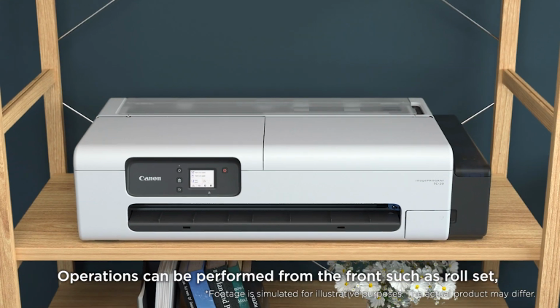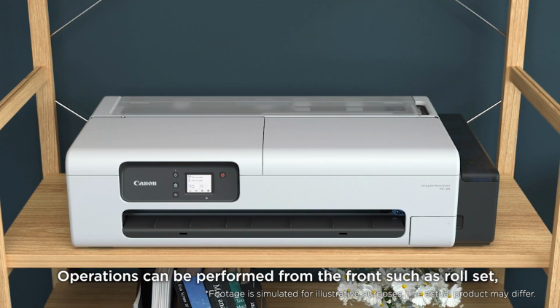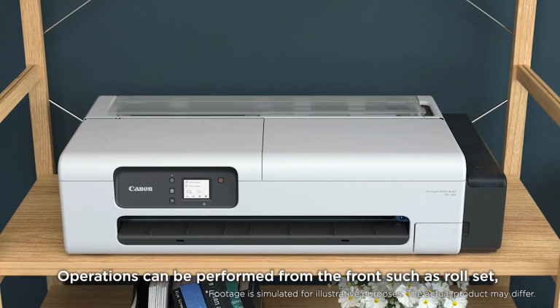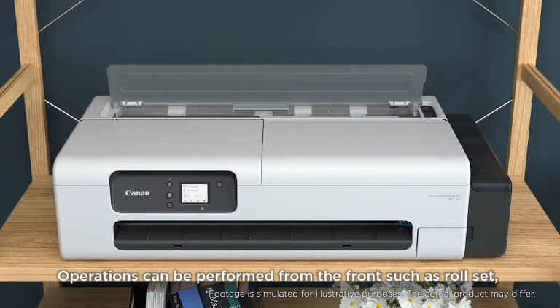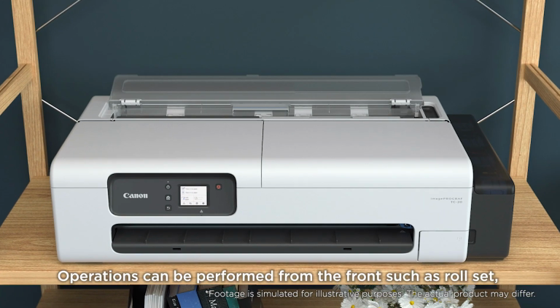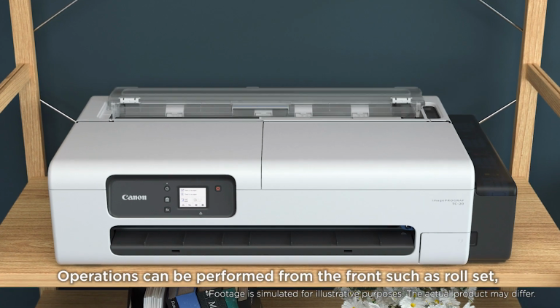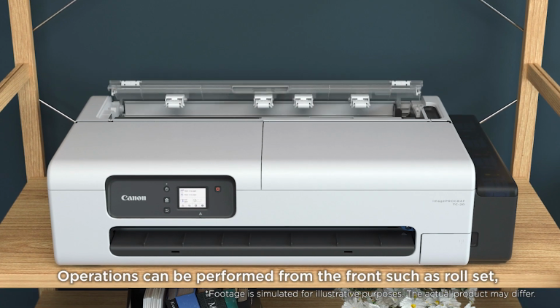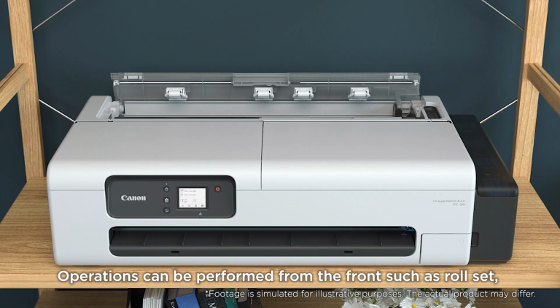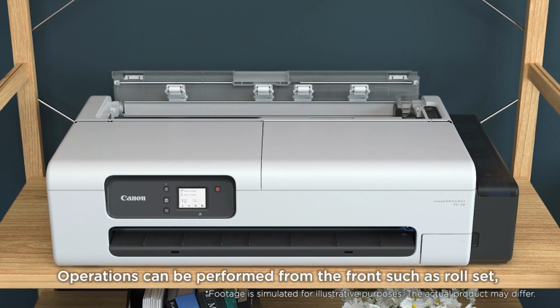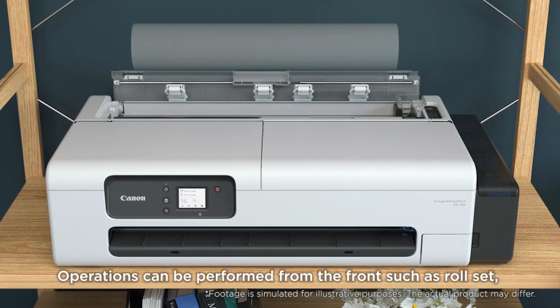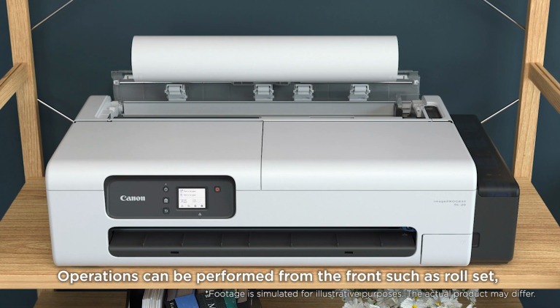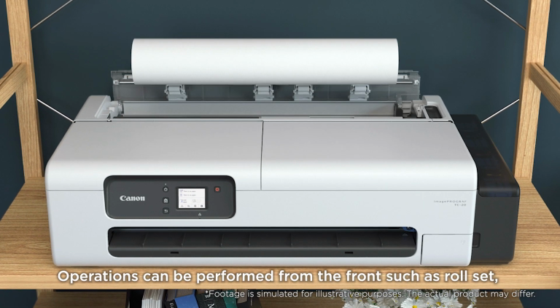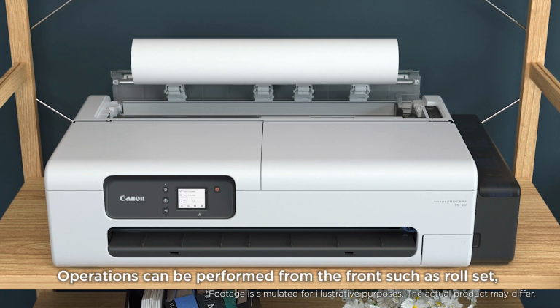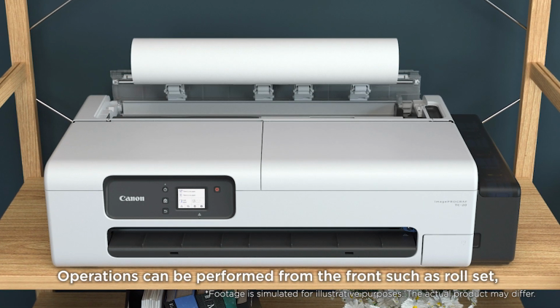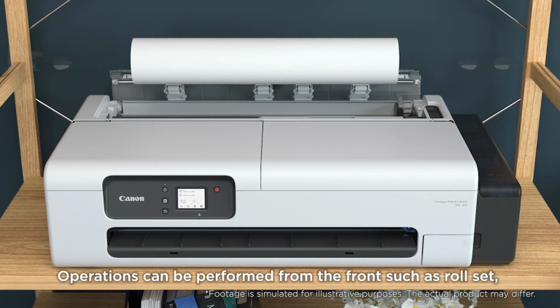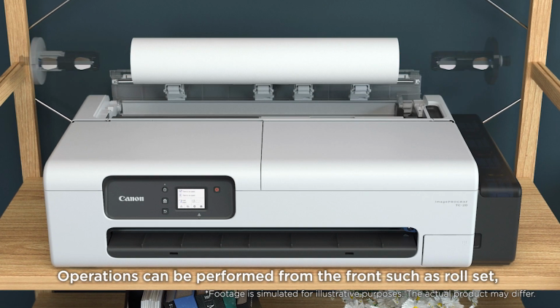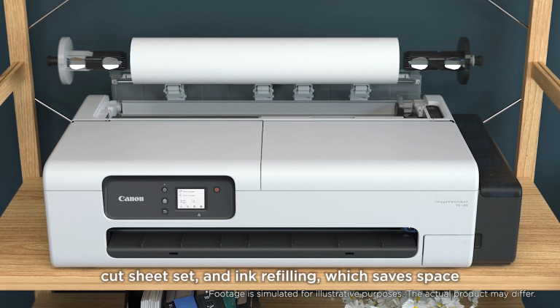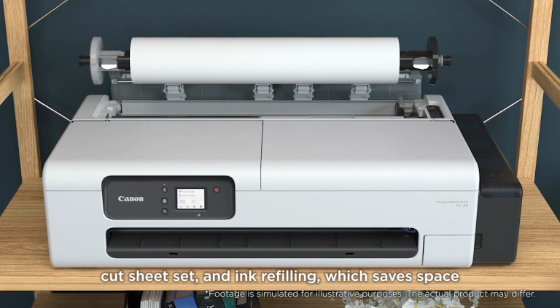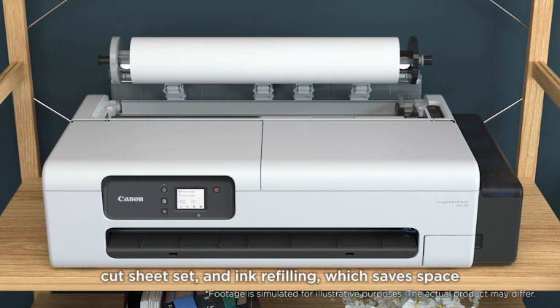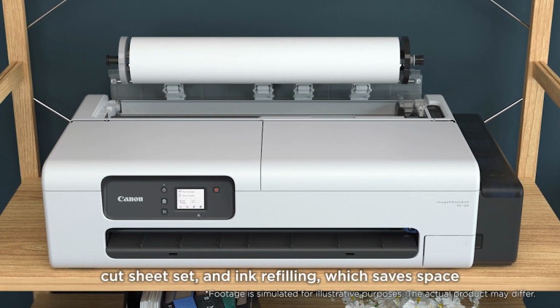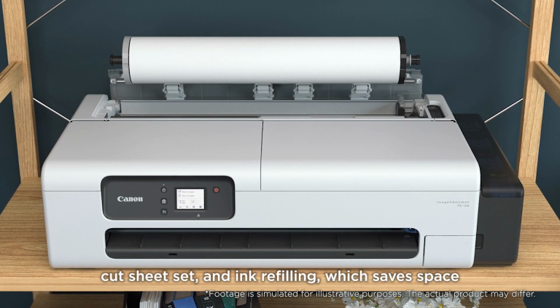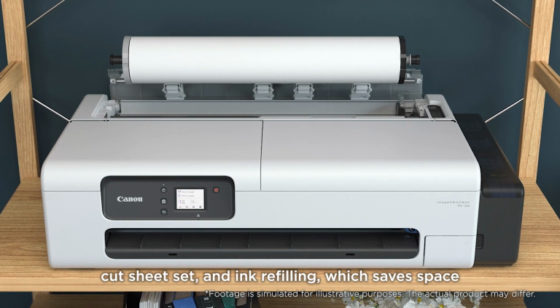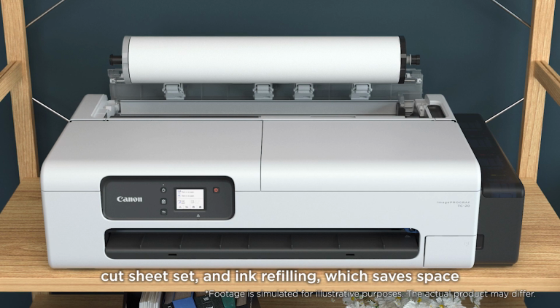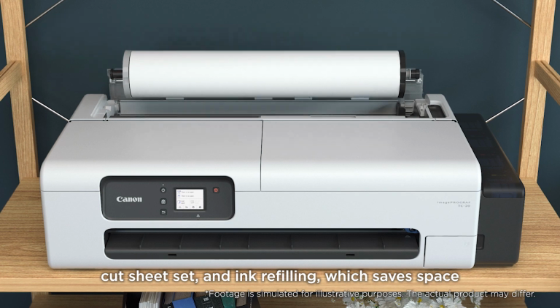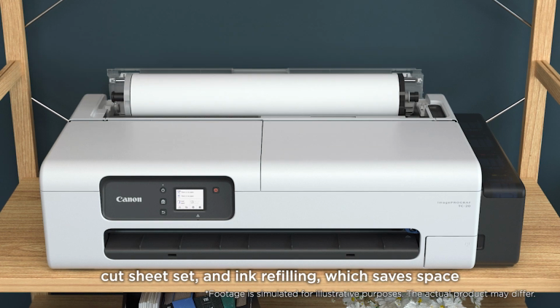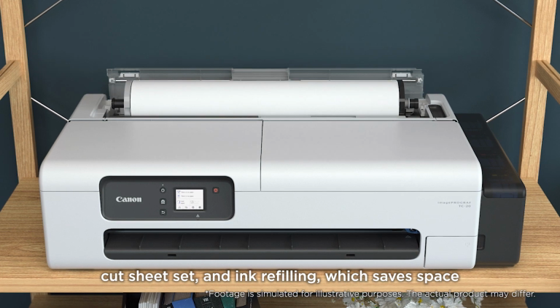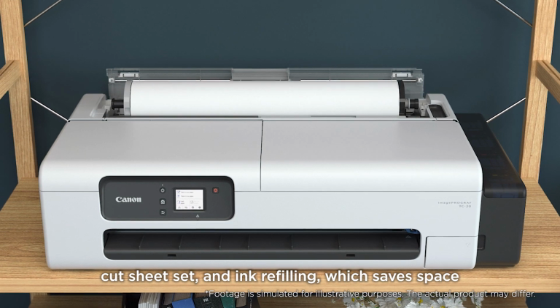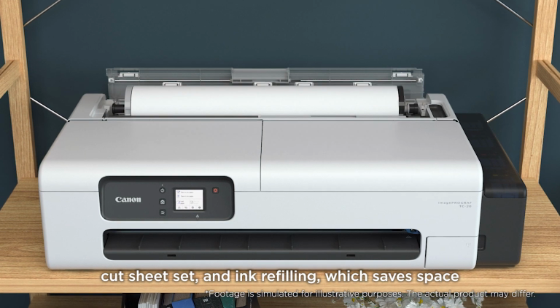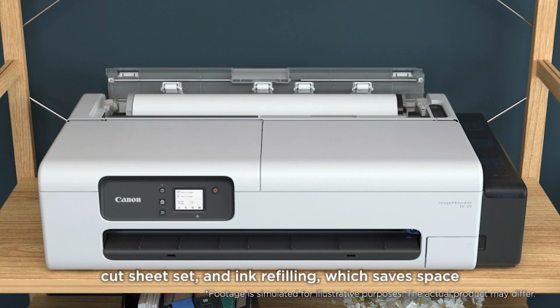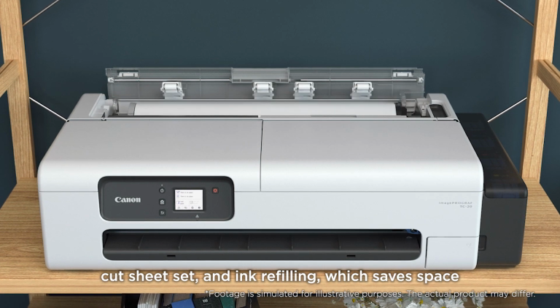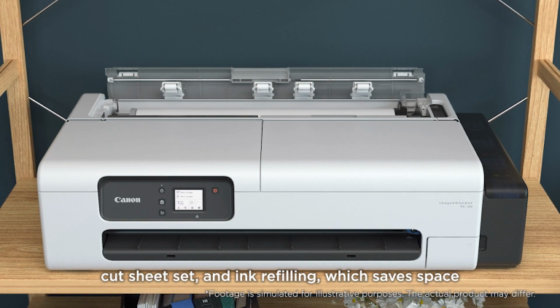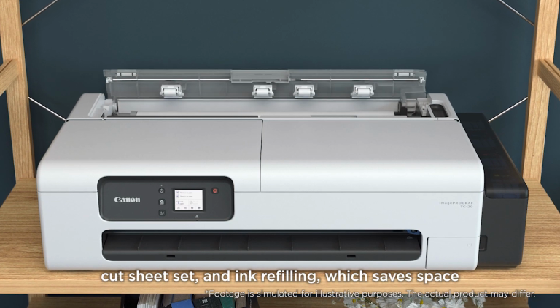Operations can be performed from the front, such as roll set, cut sheet set, and ink refilling, which saves space.